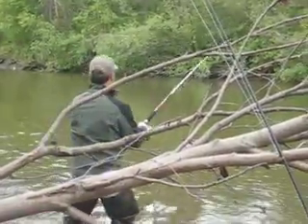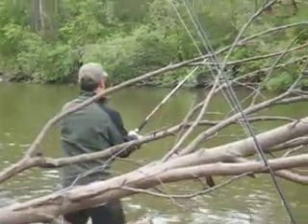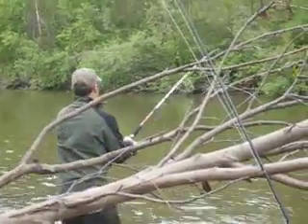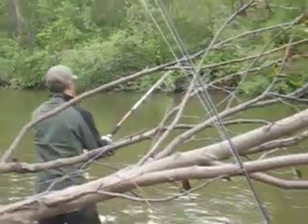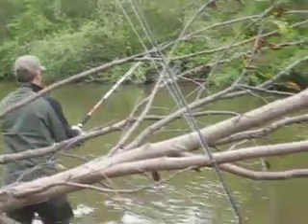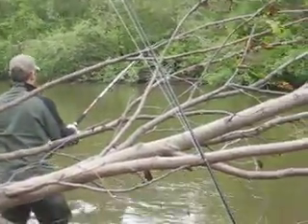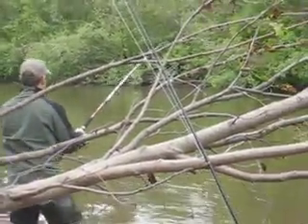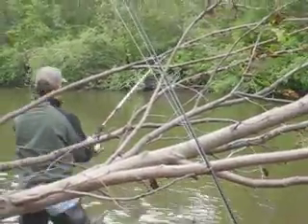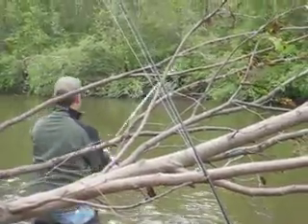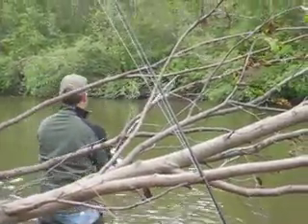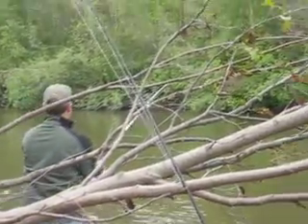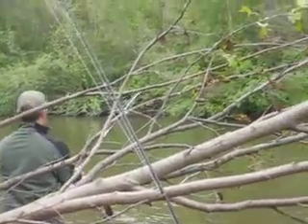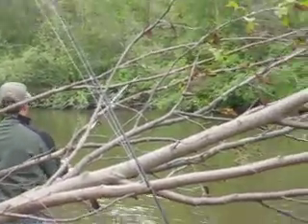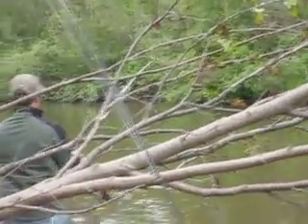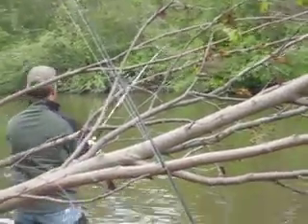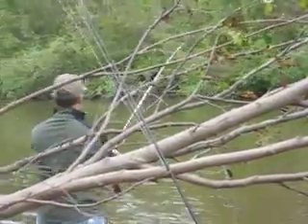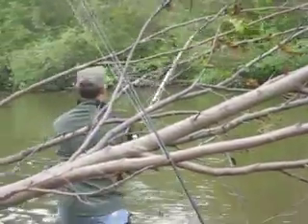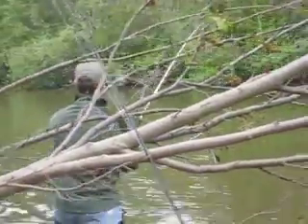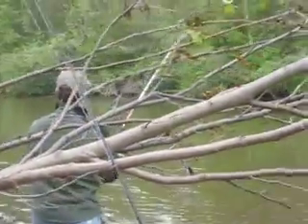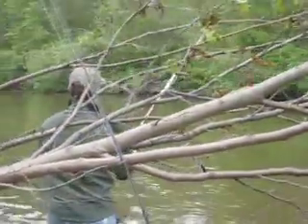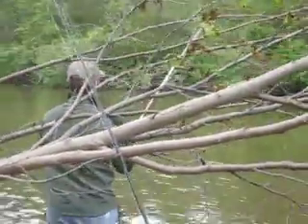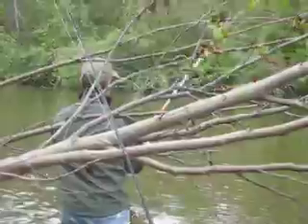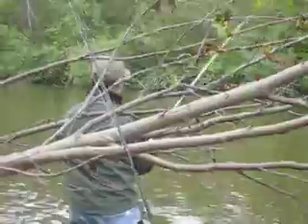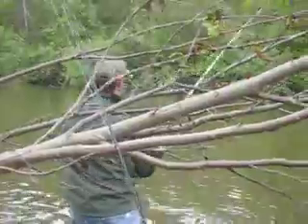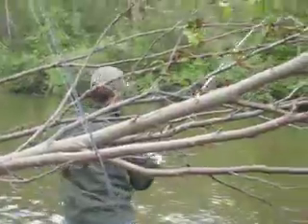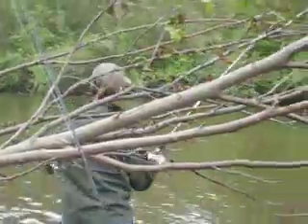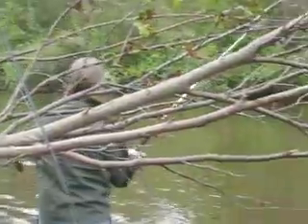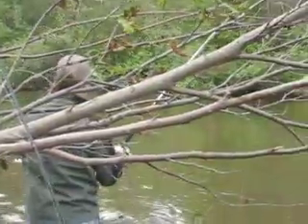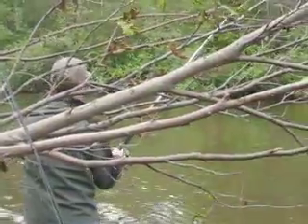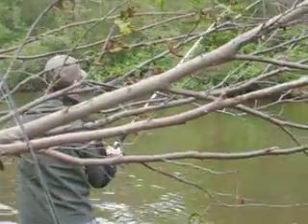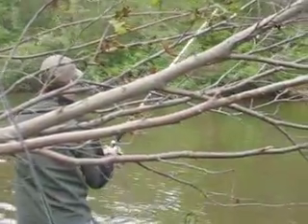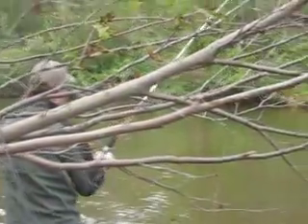Look at them, man, they're just jumping like crazy down there. Hey, watch out for that tree behind you.